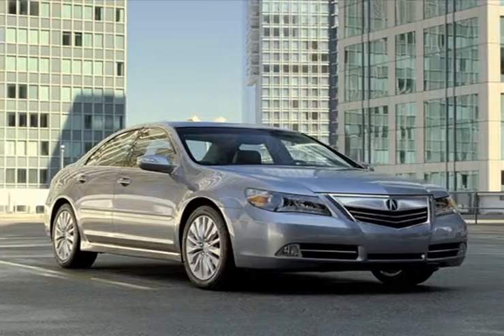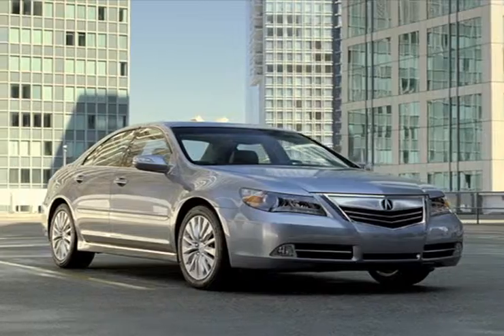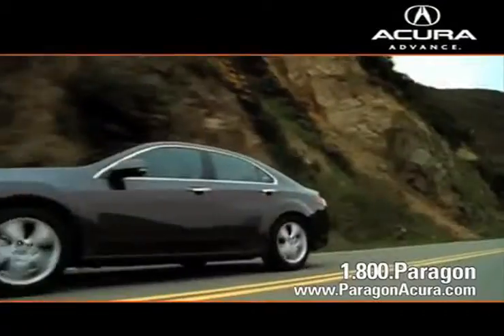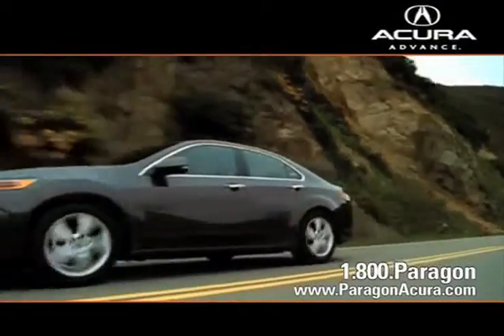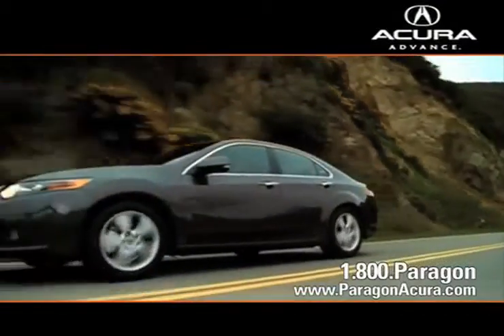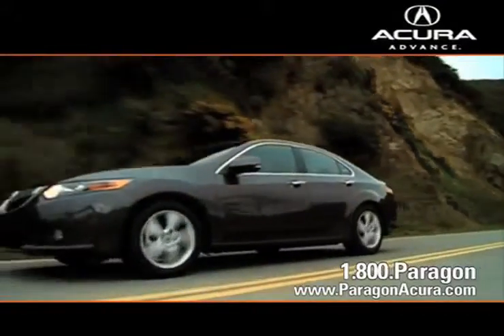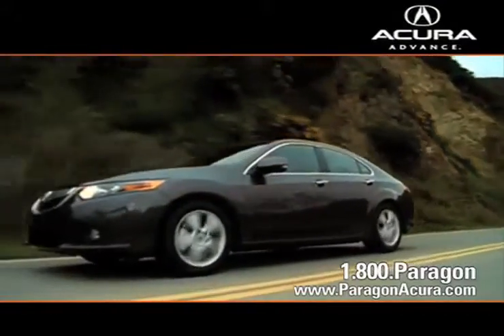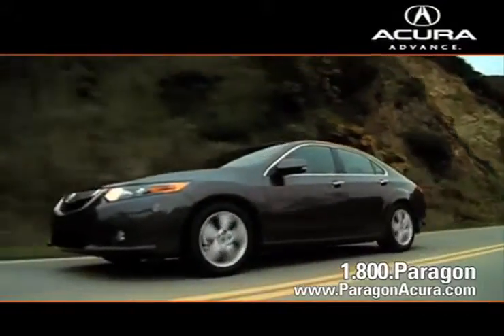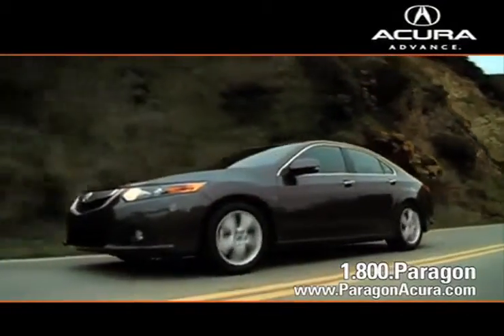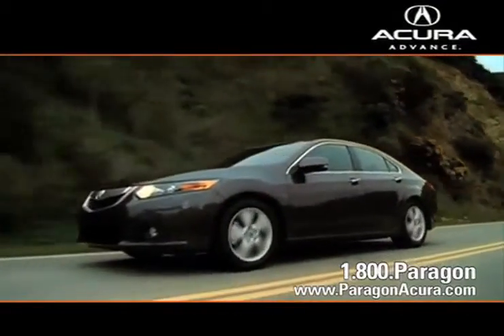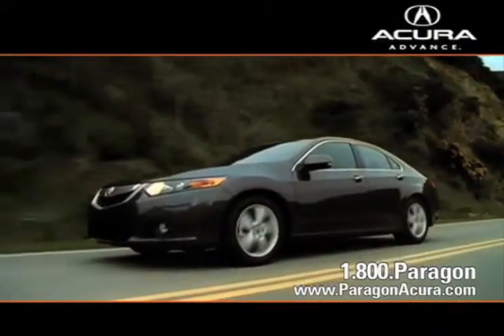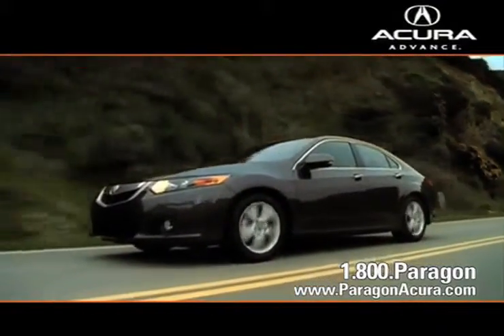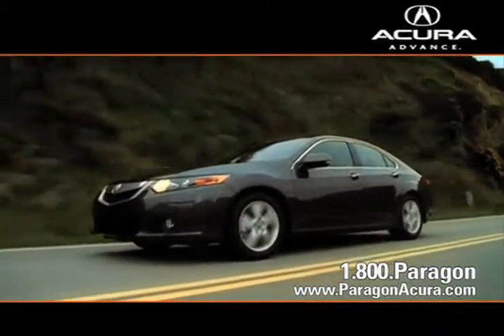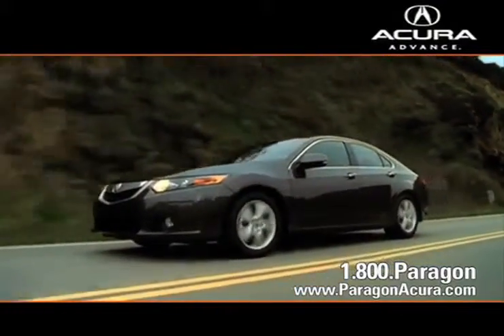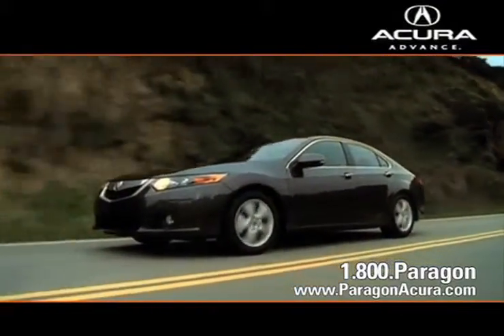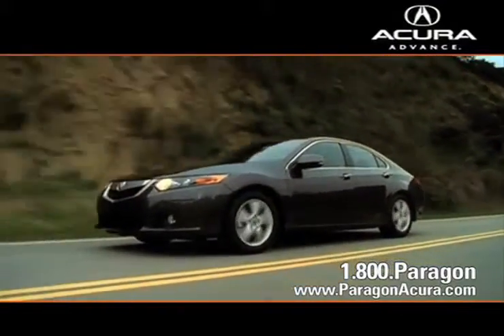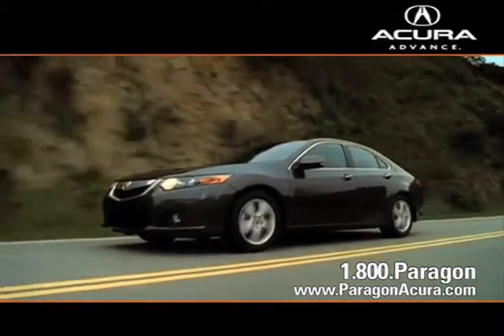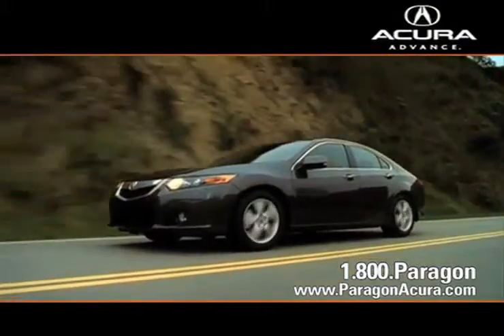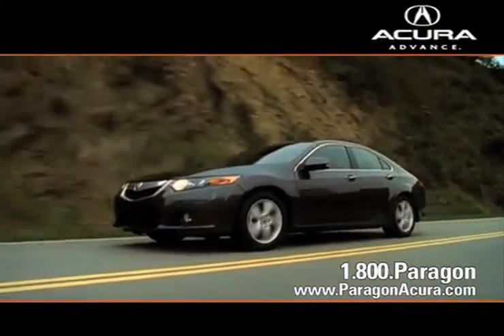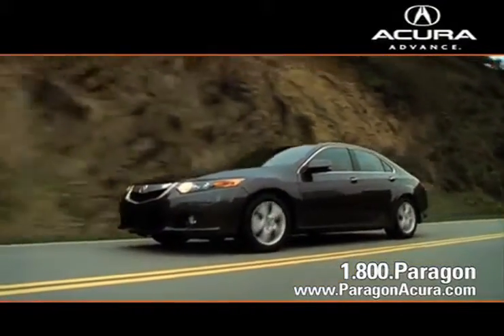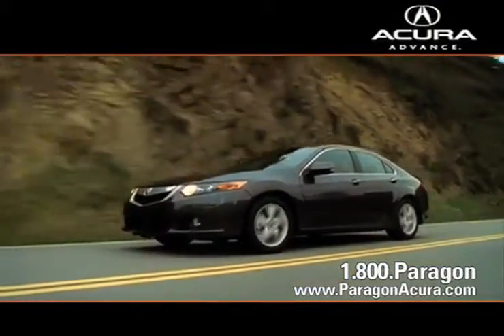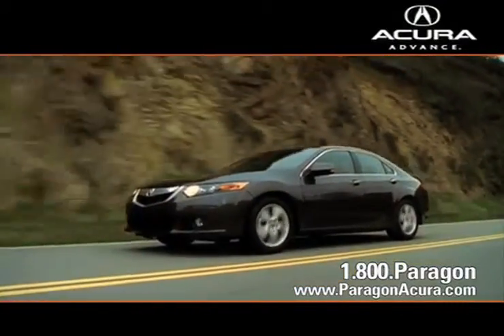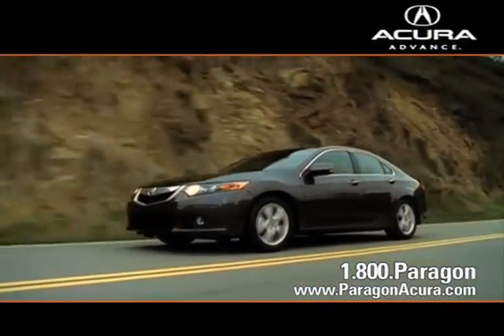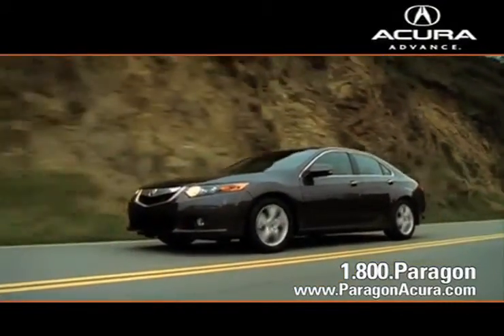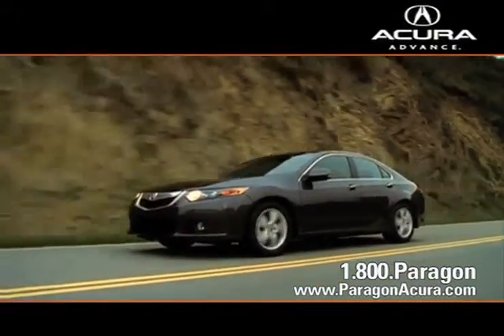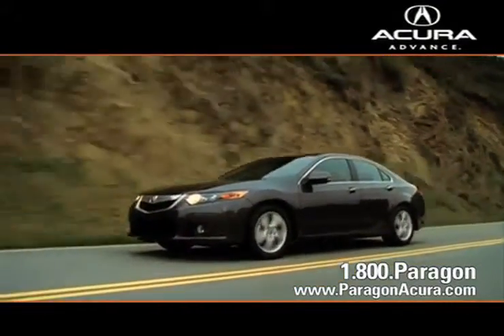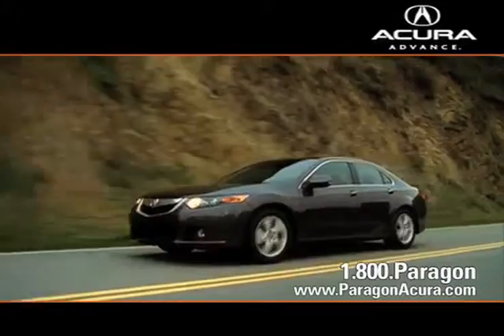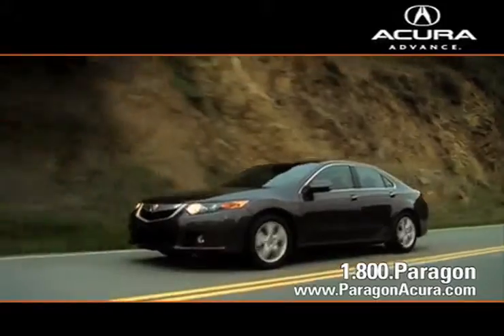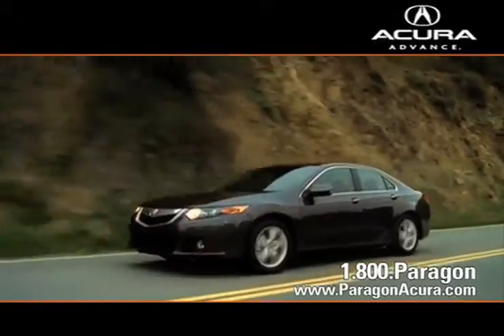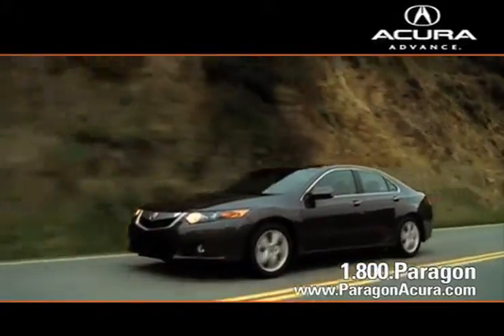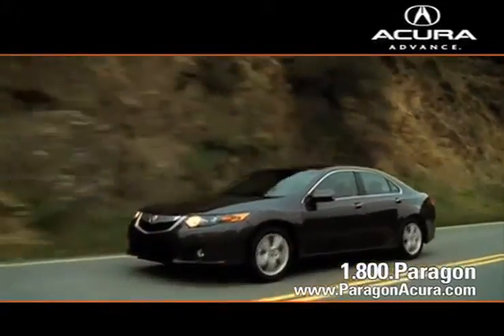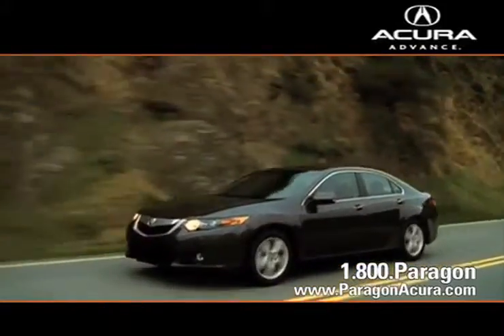And there's no better place to buy your next new or certified pre-owned Acura than Paragon Acura.